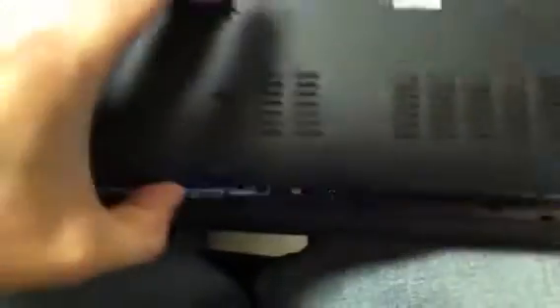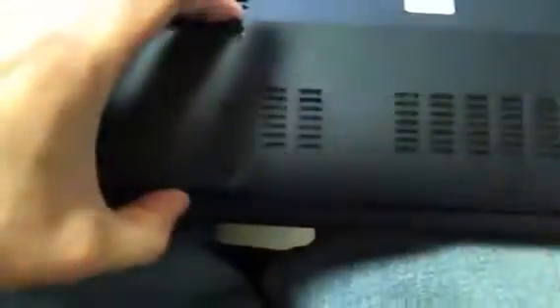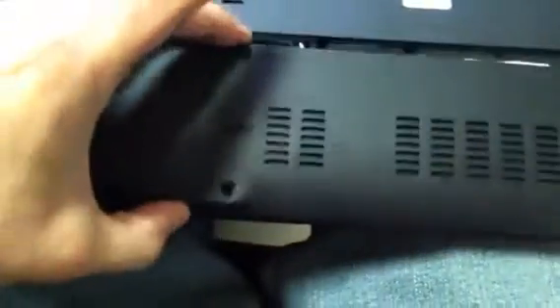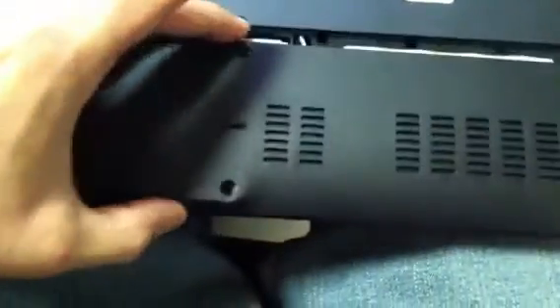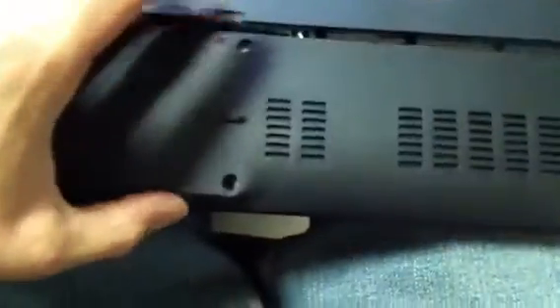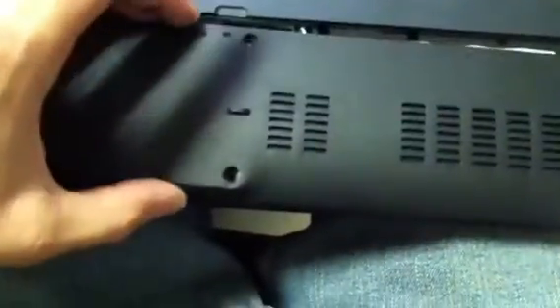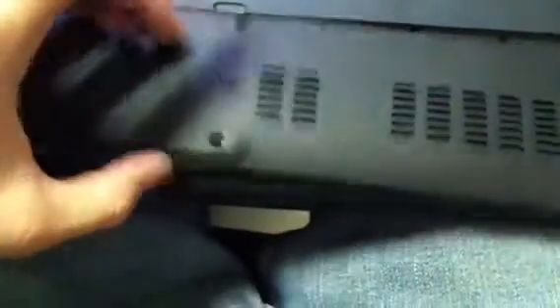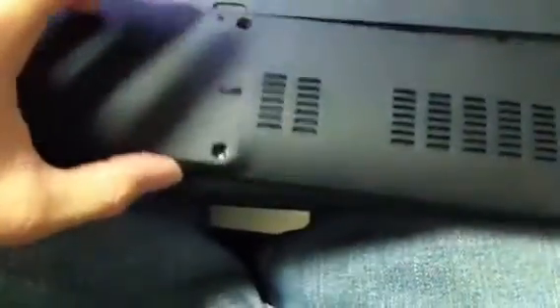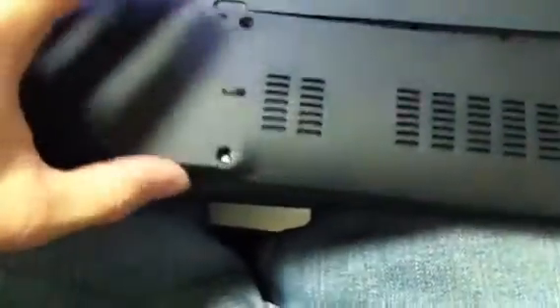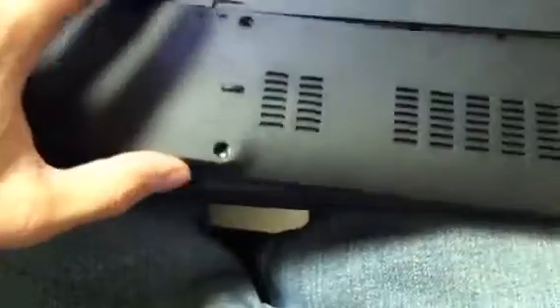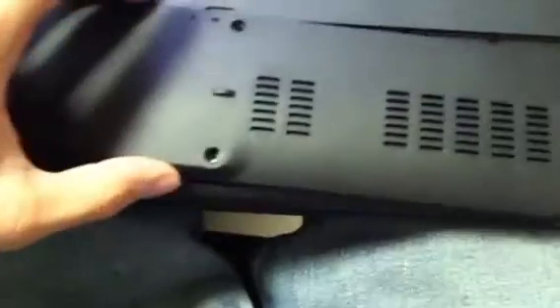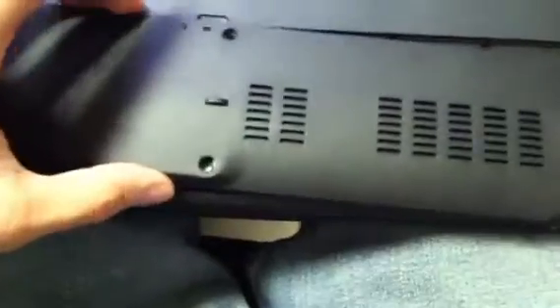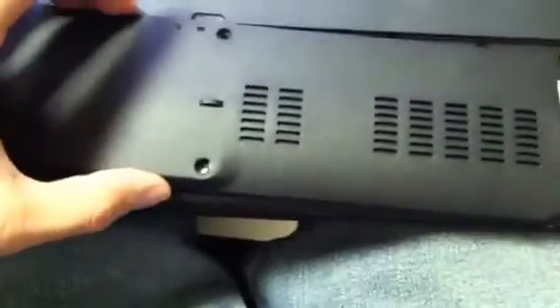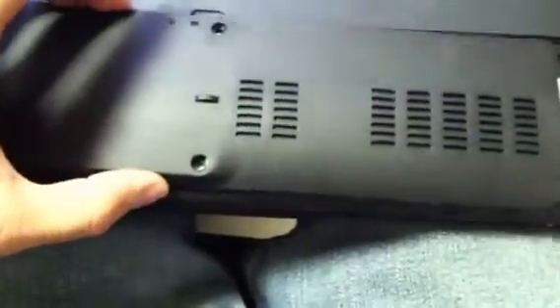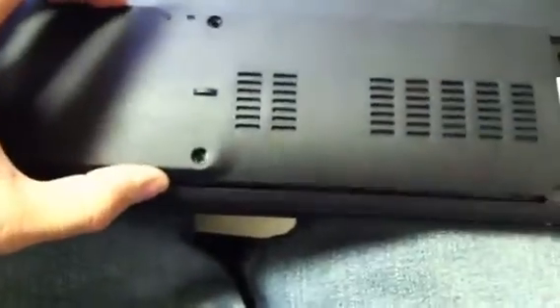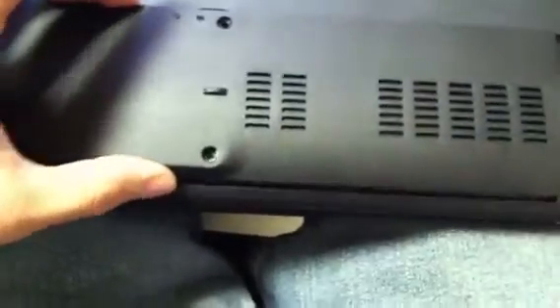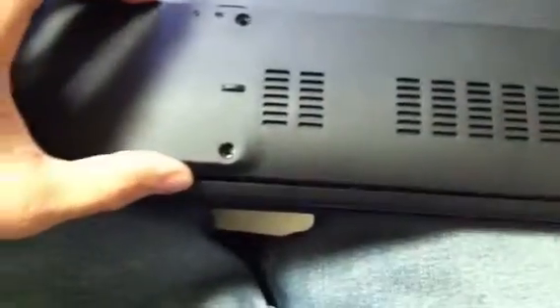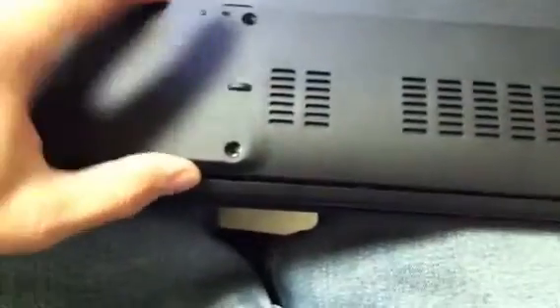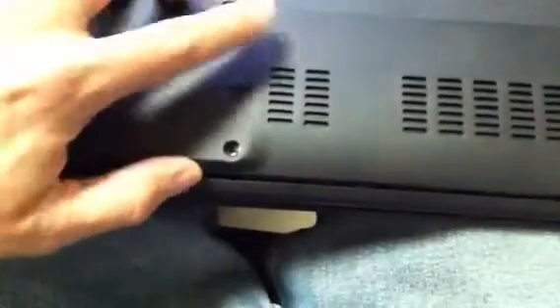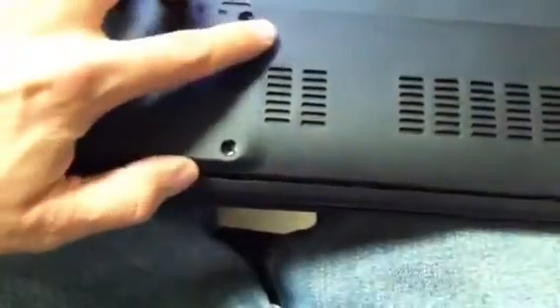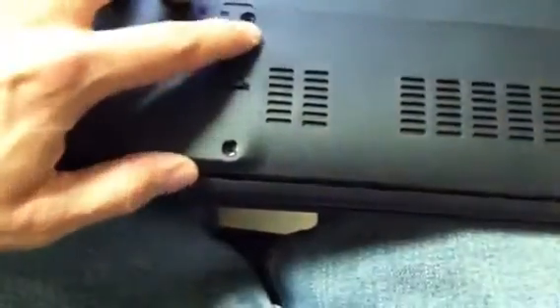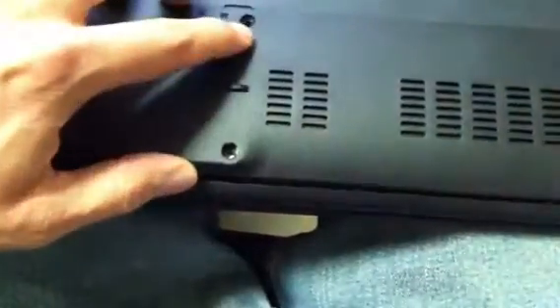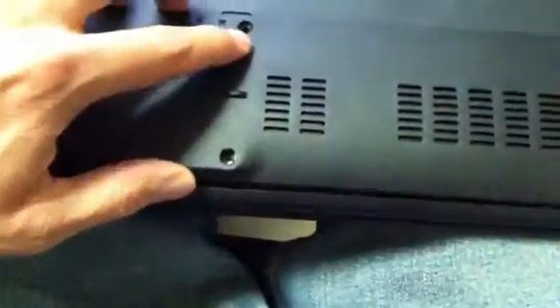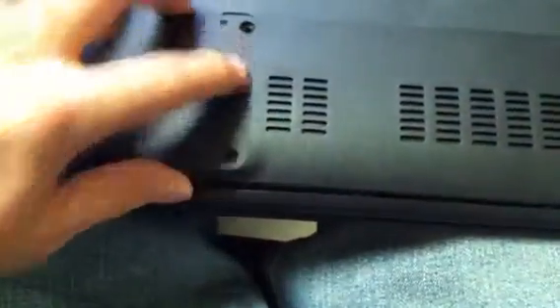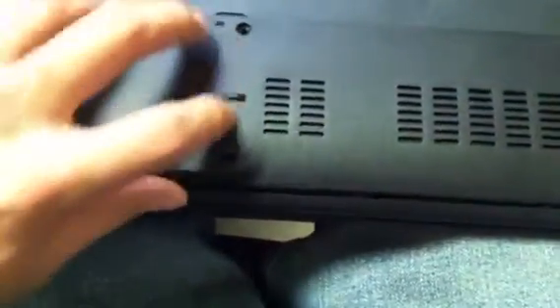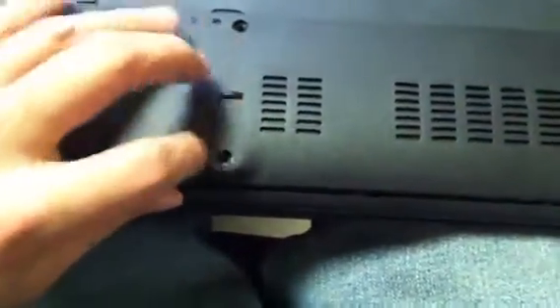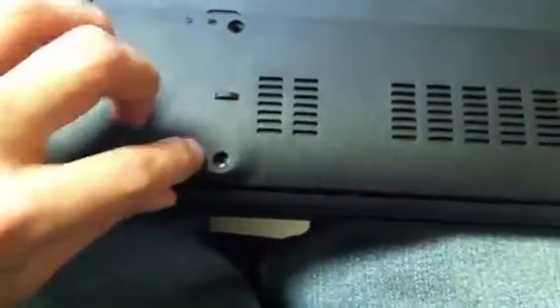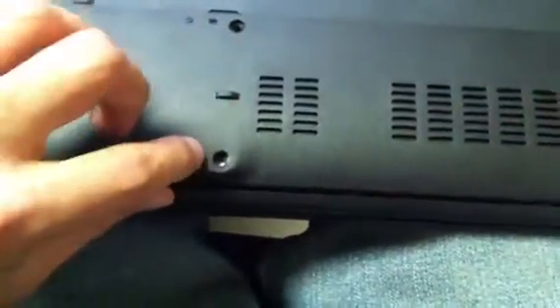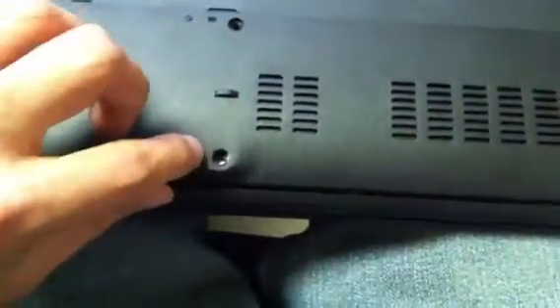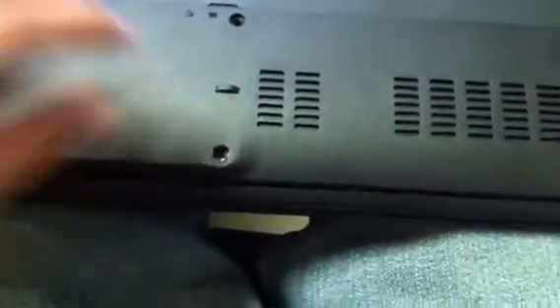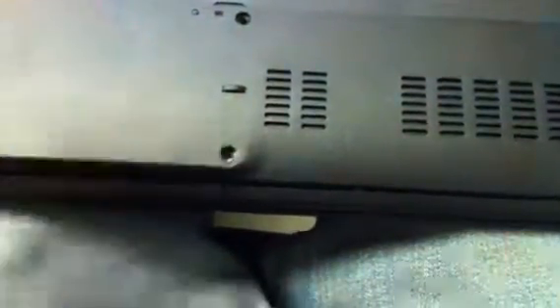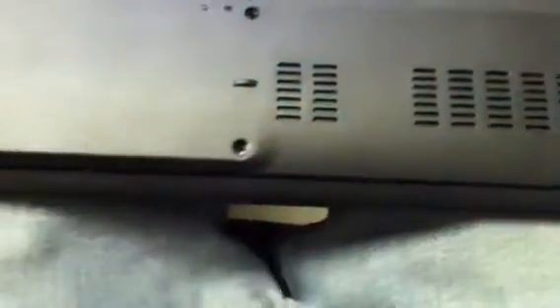Replace your cover, screw in your screws, and you're done.